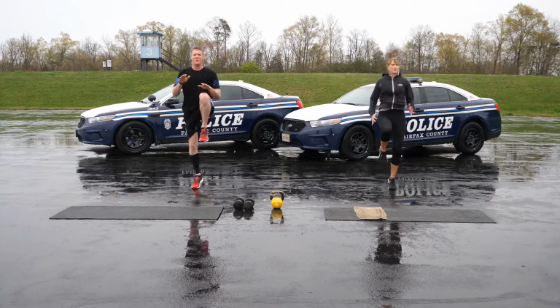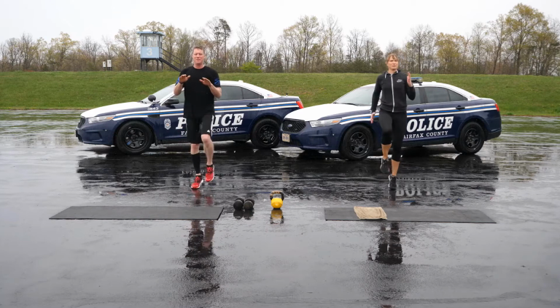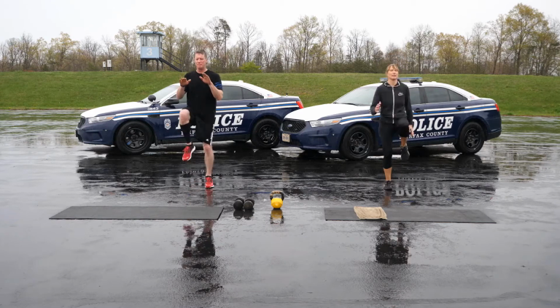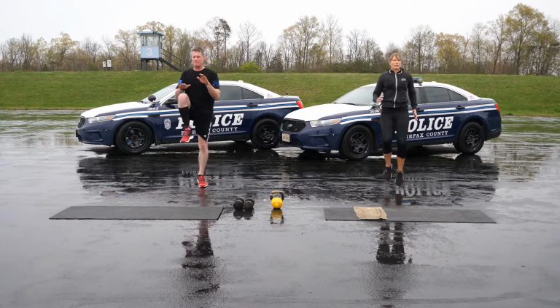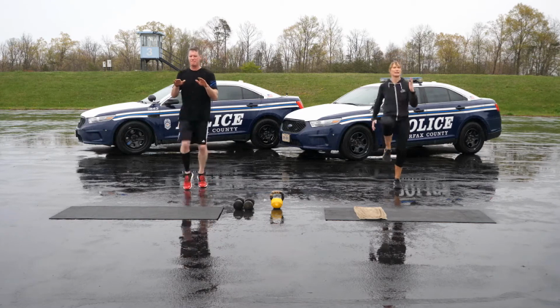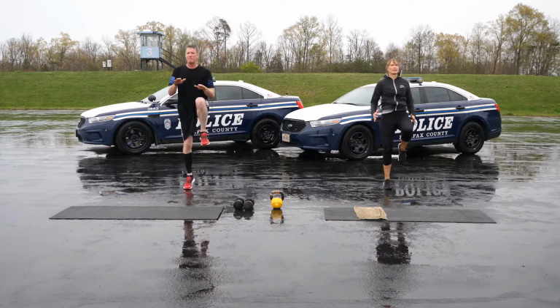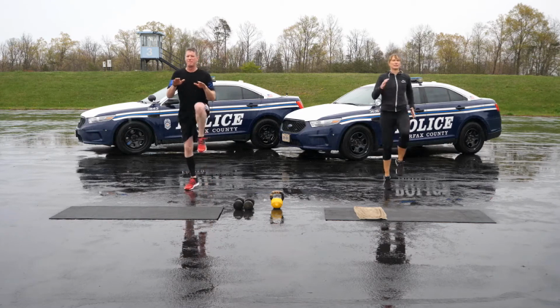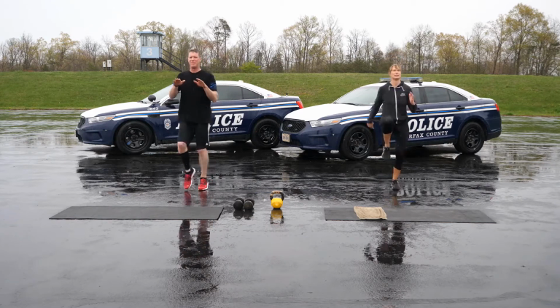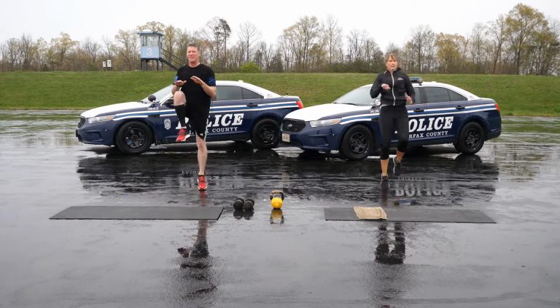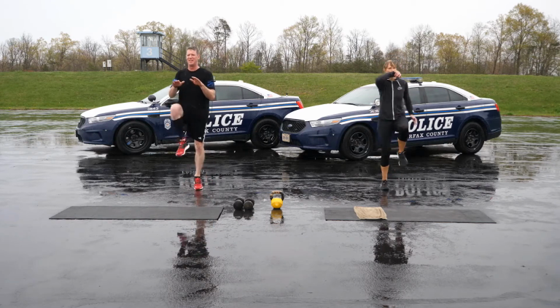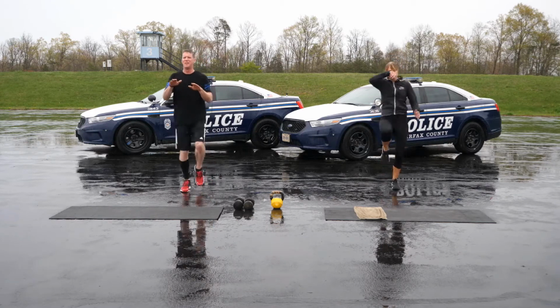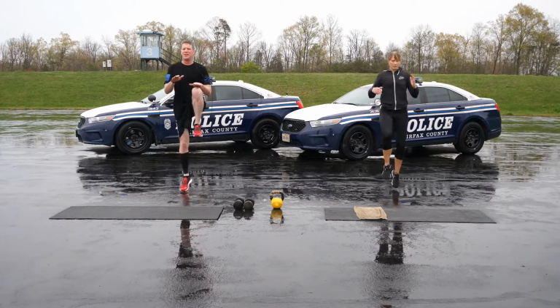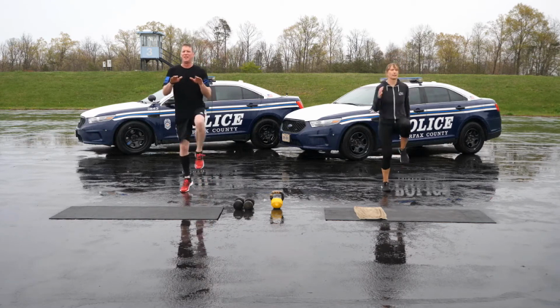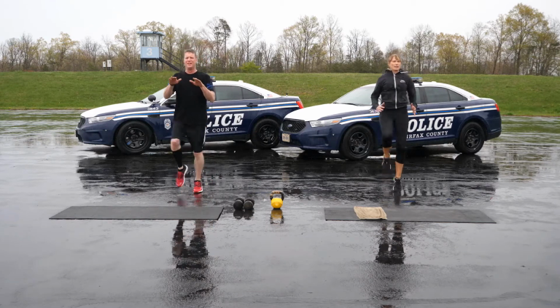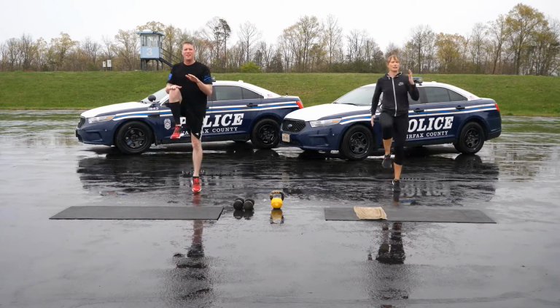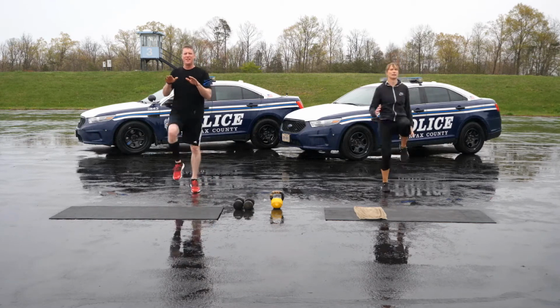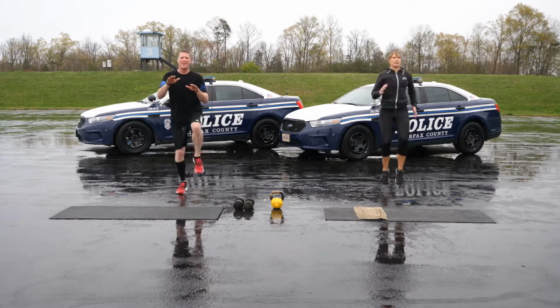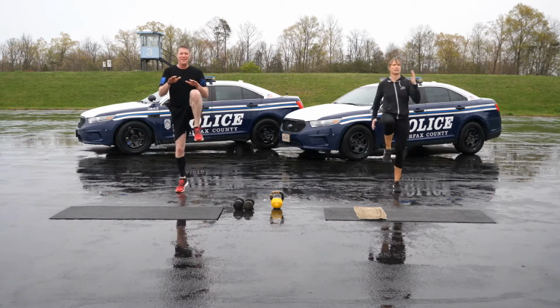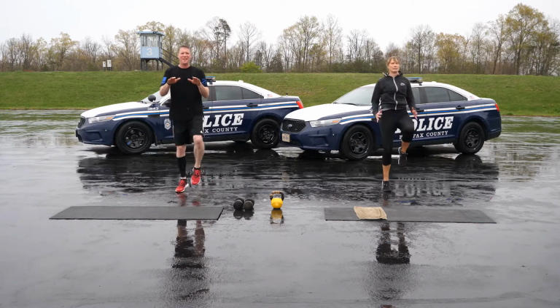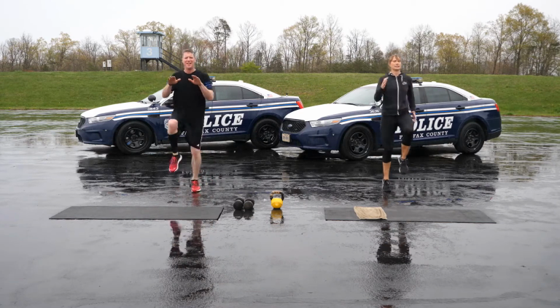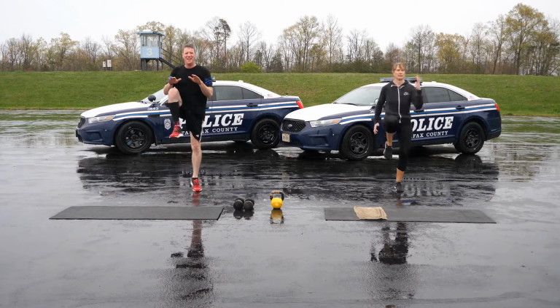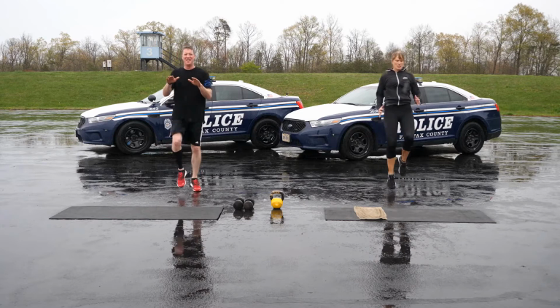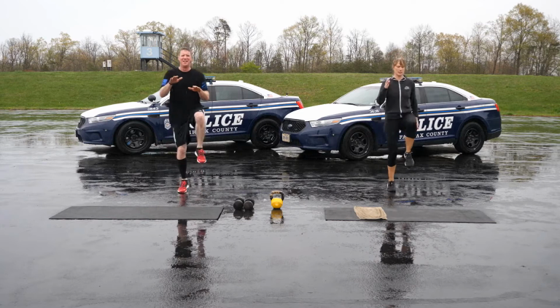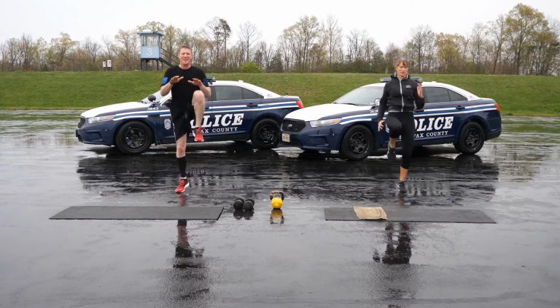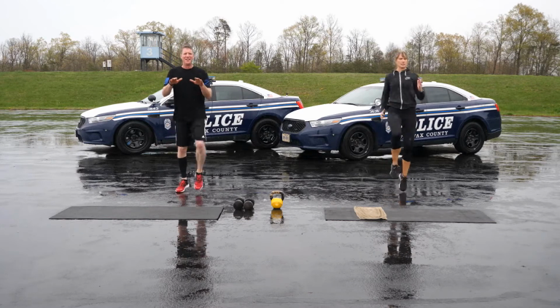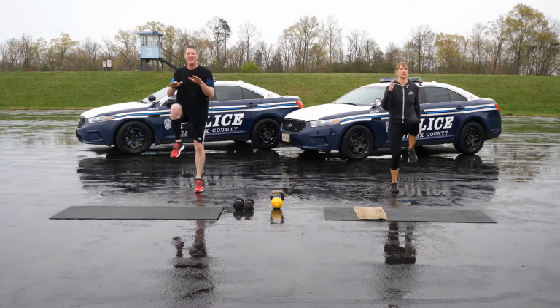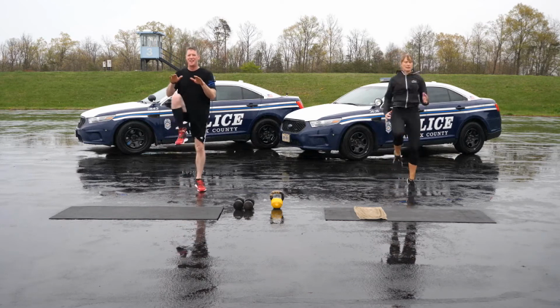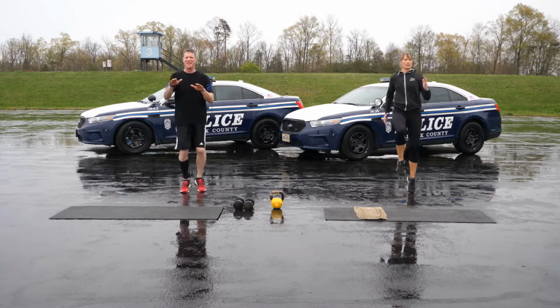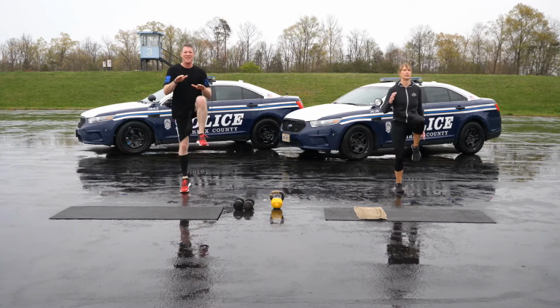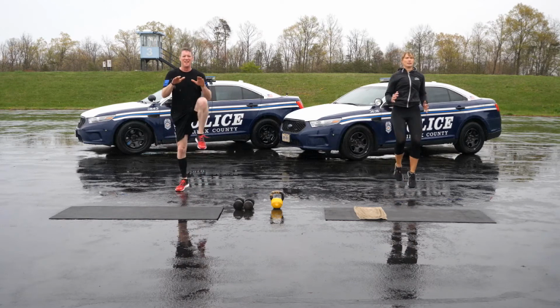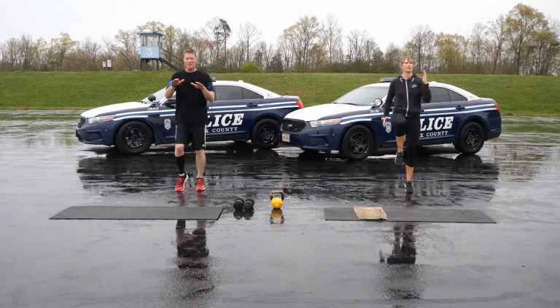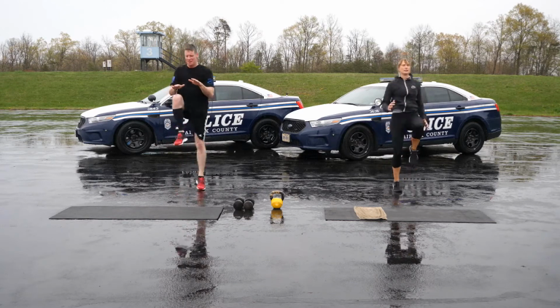30 seconds of high knees. Keep that tall posture and move your knees up and down as high as you can, as quickly as you can, while pumping your arms.